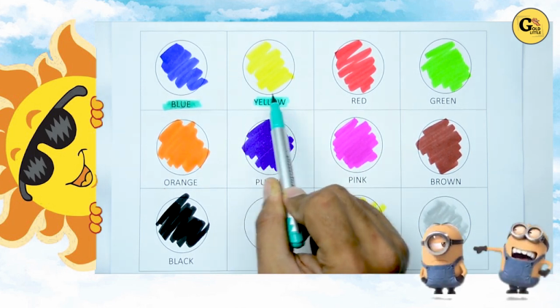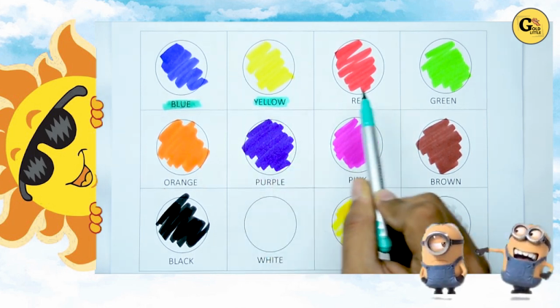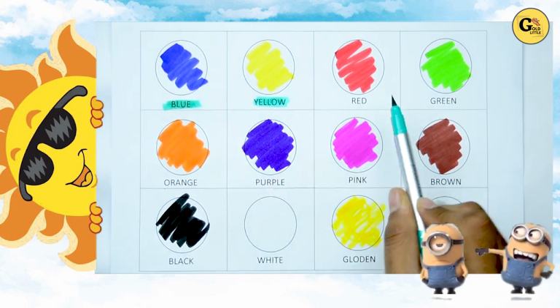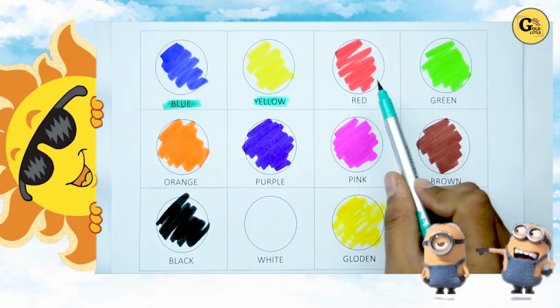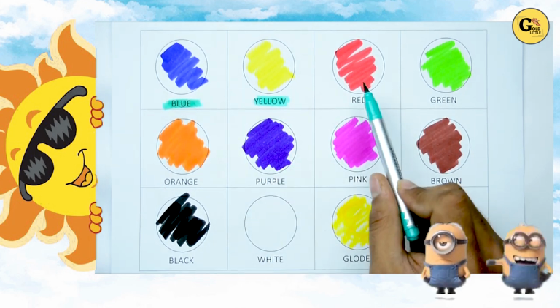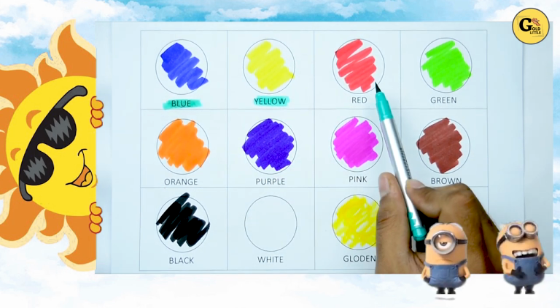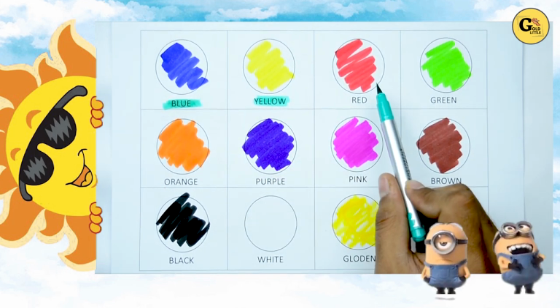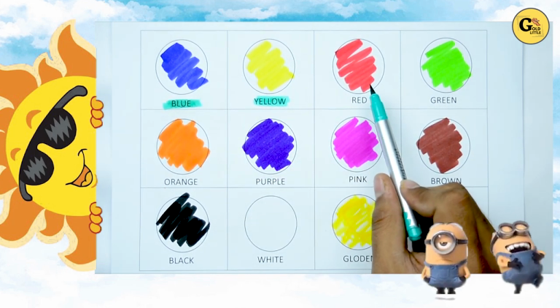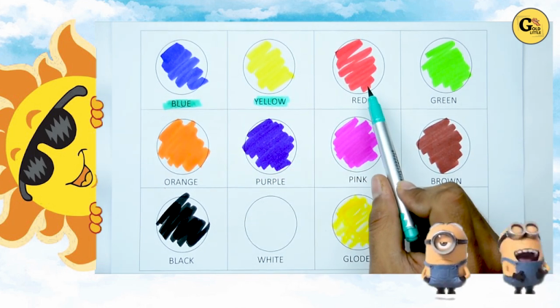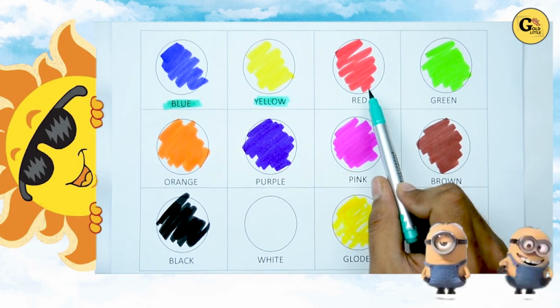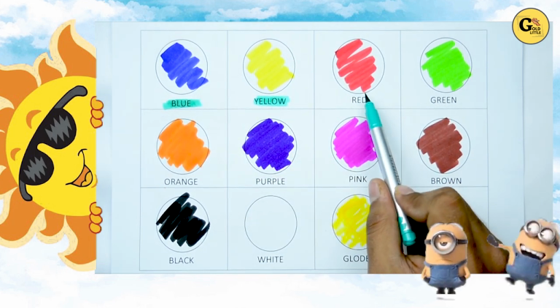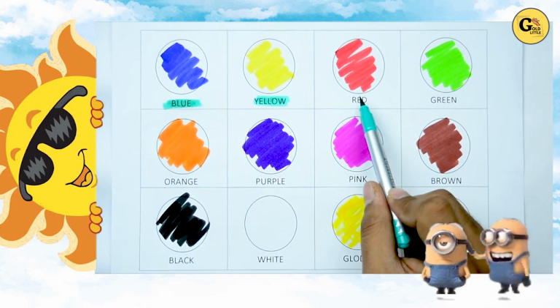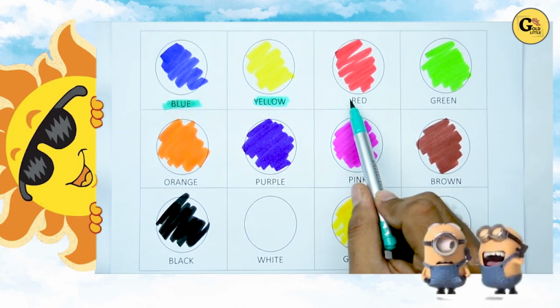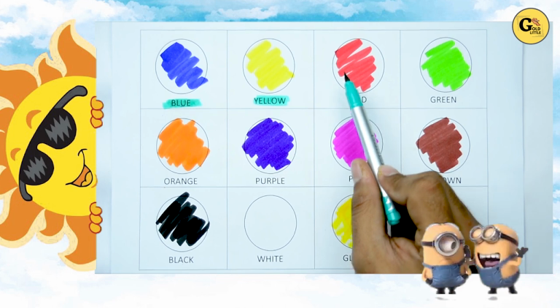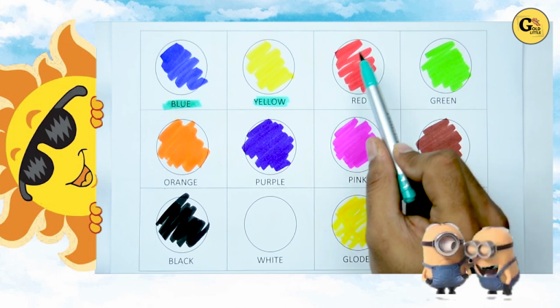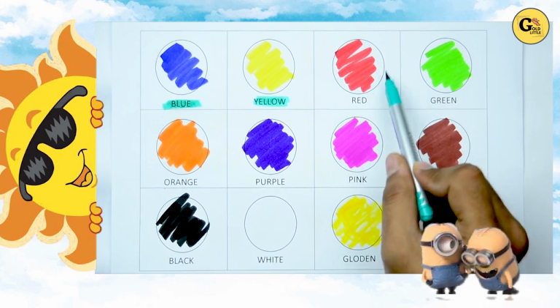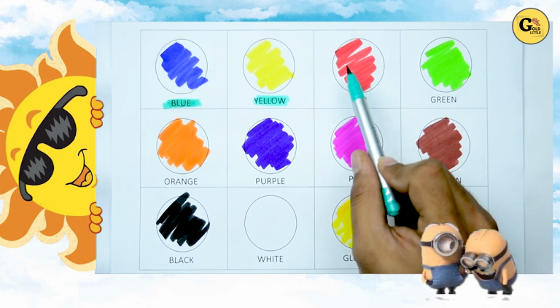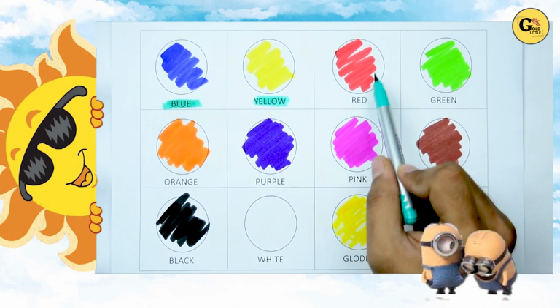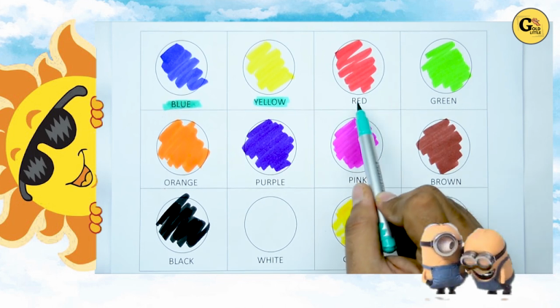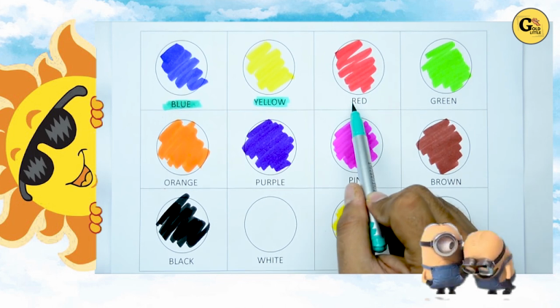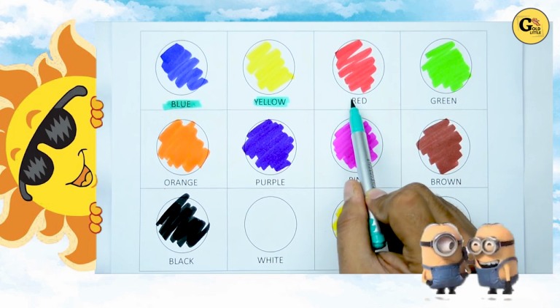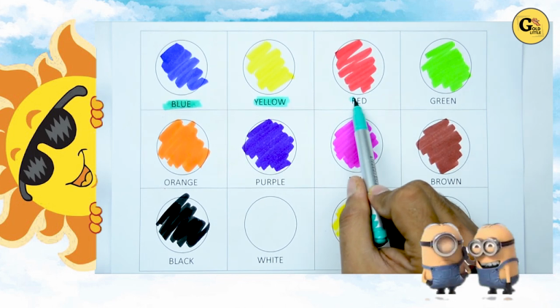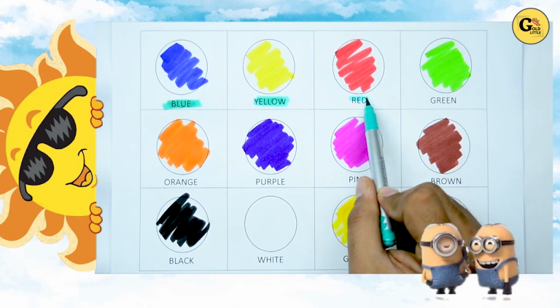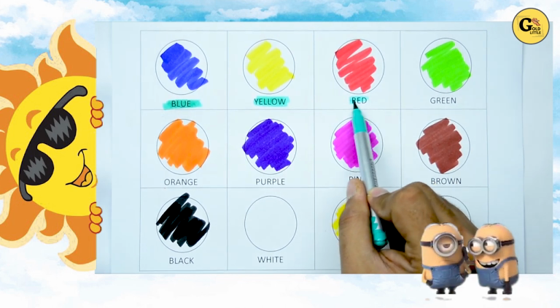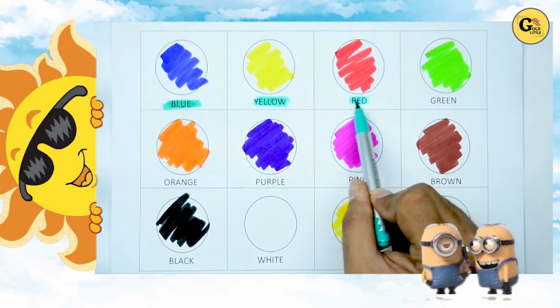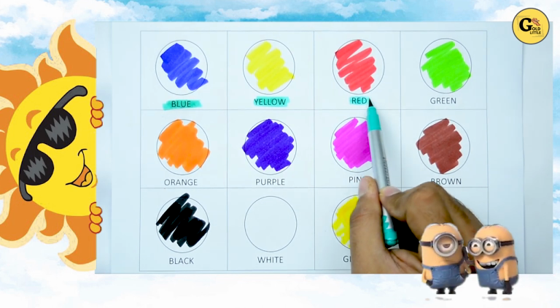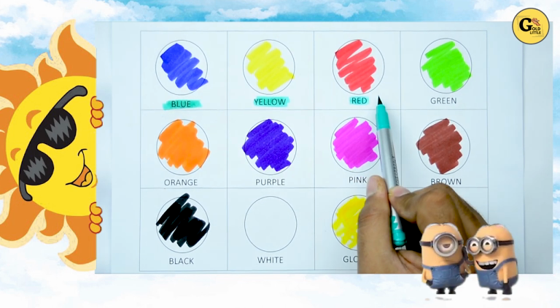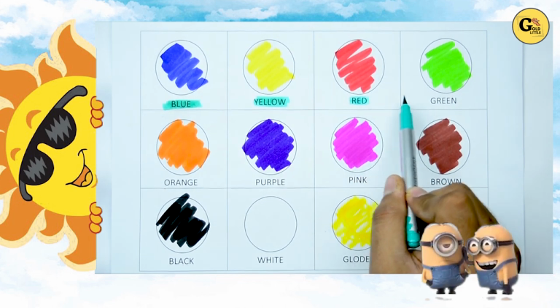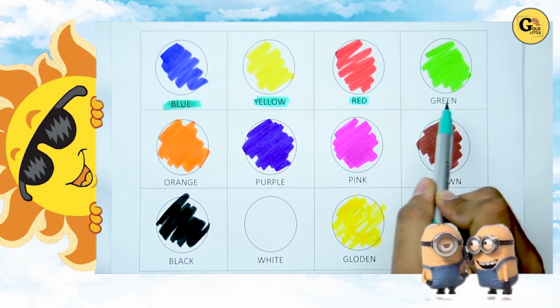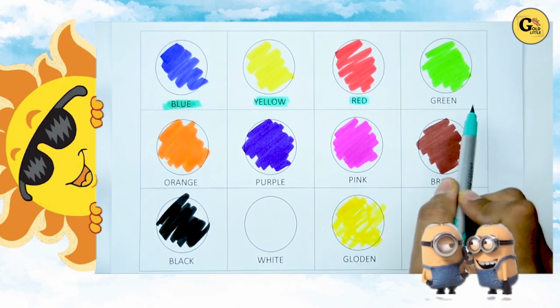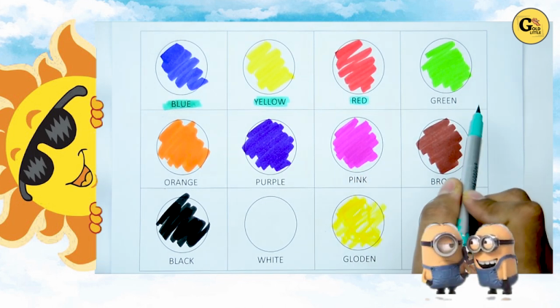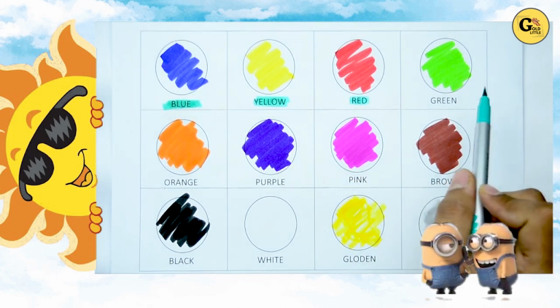Which color is this? Yes. It's red. Red color.